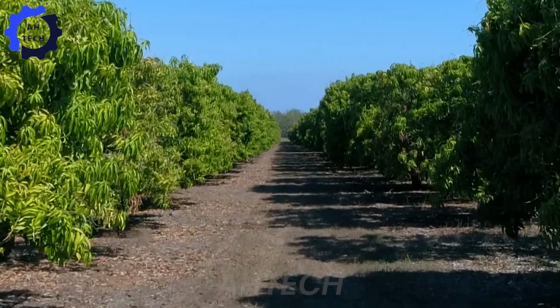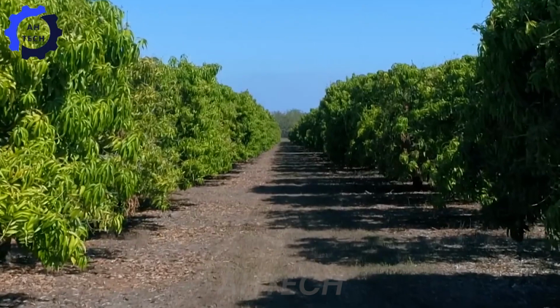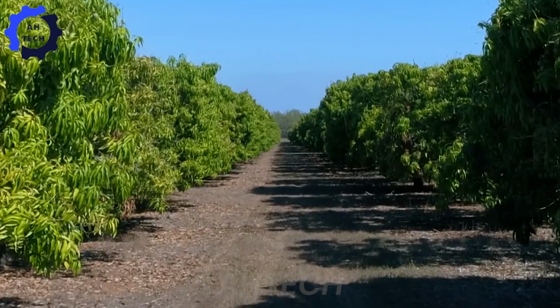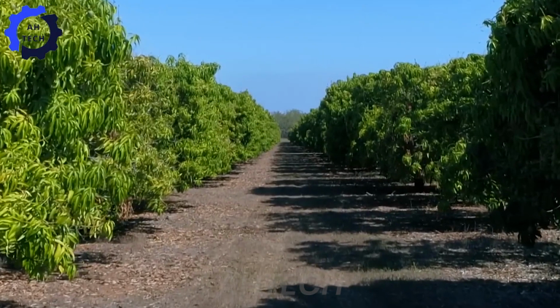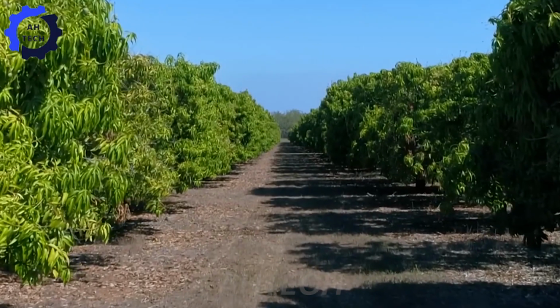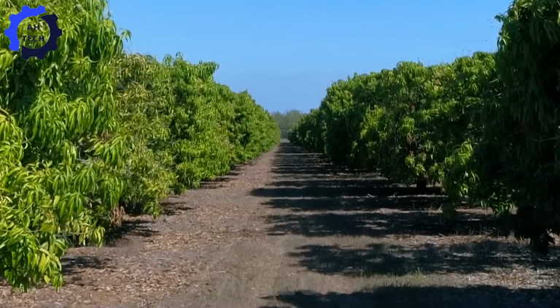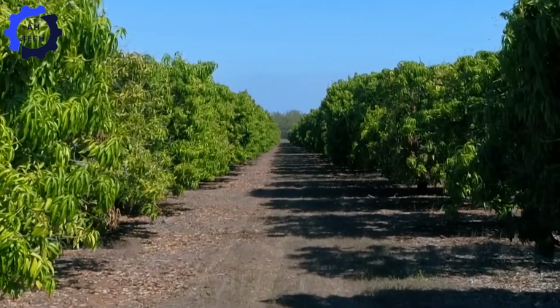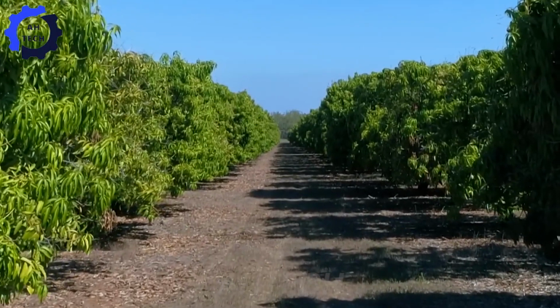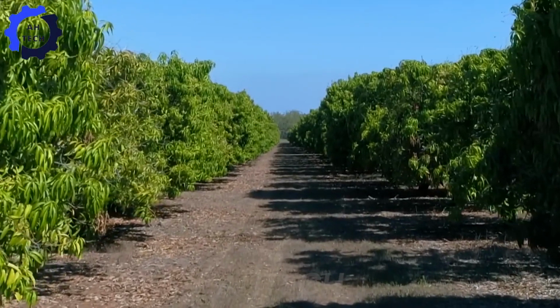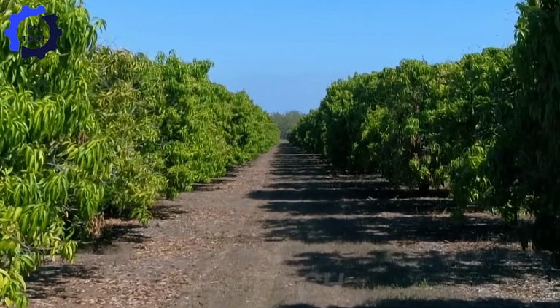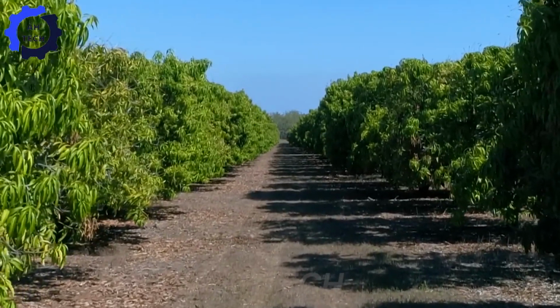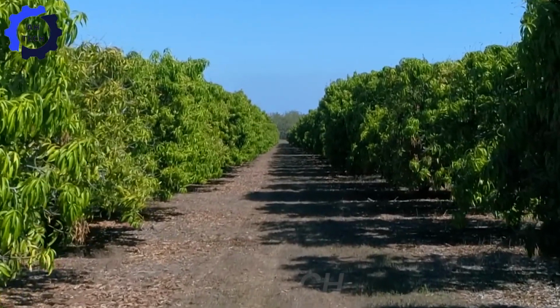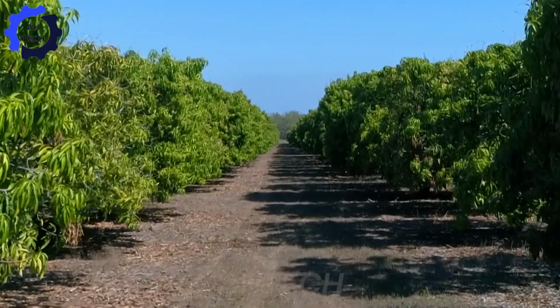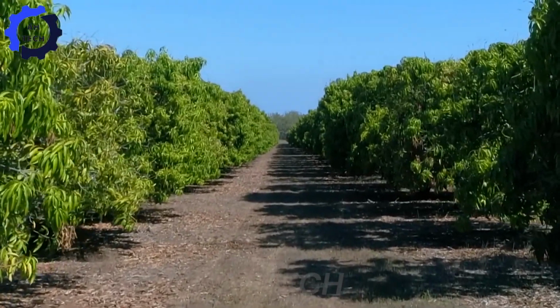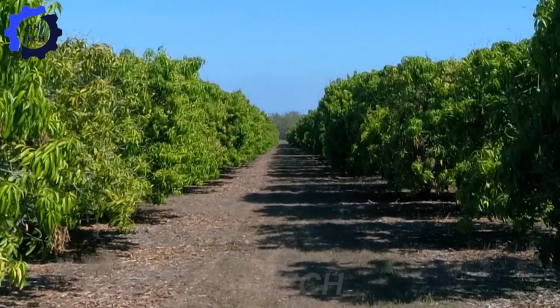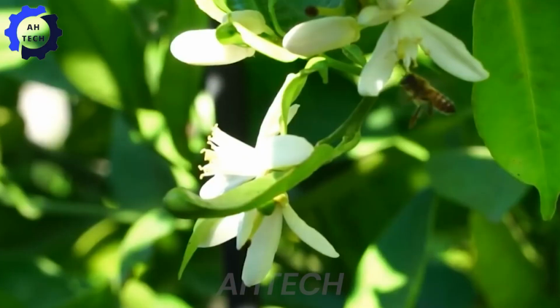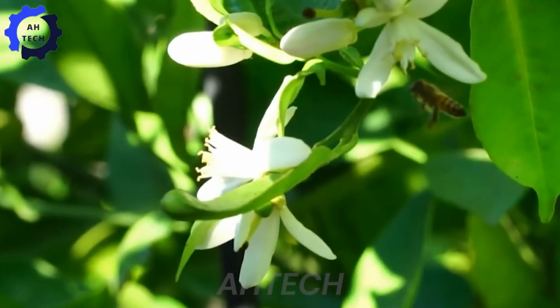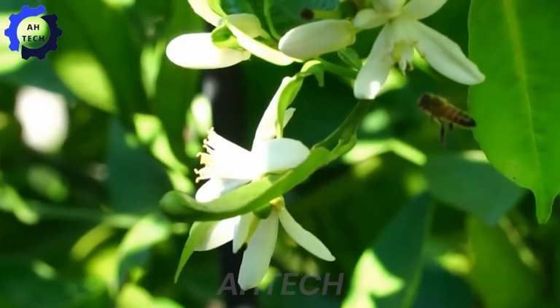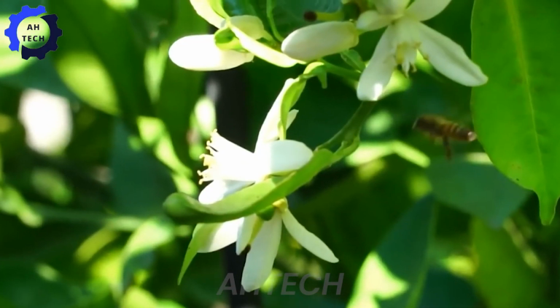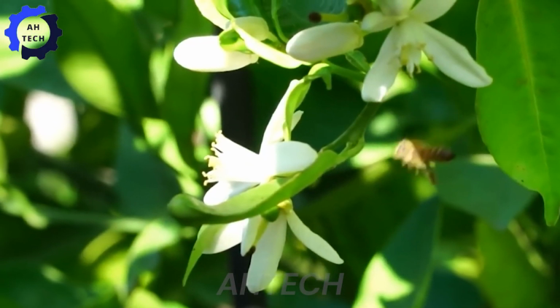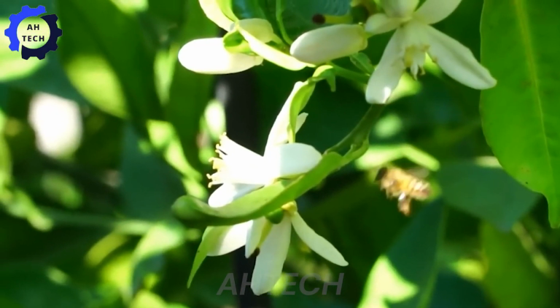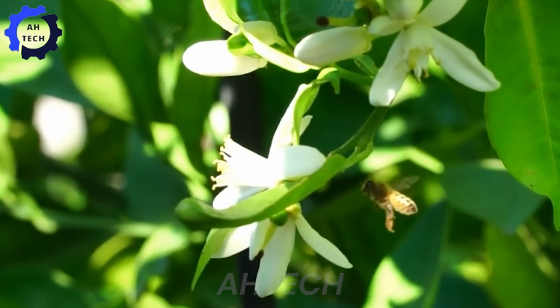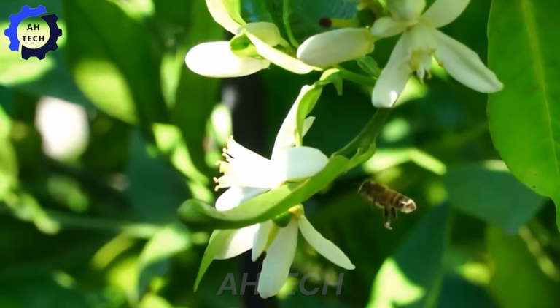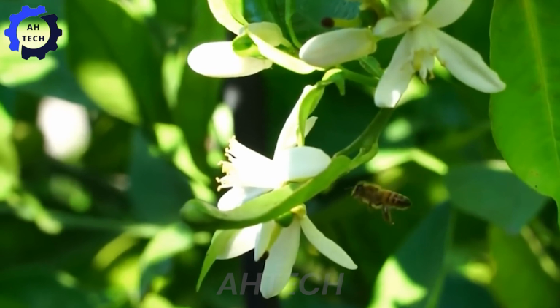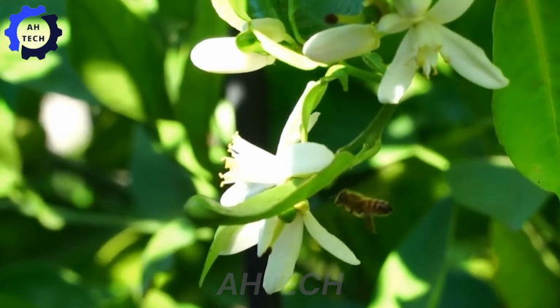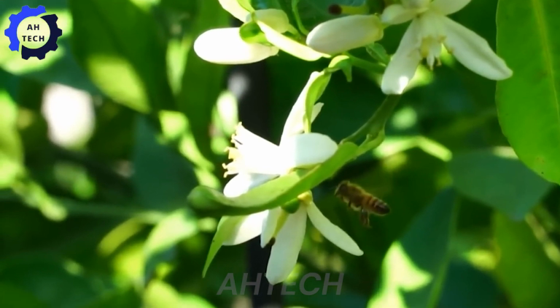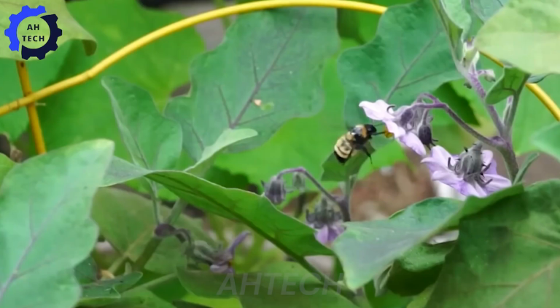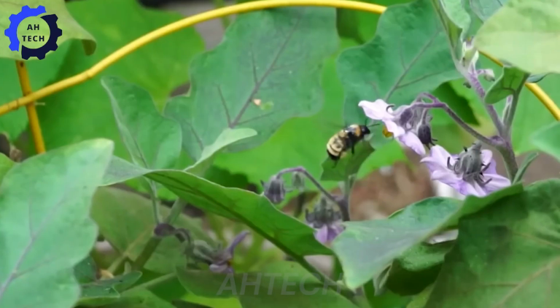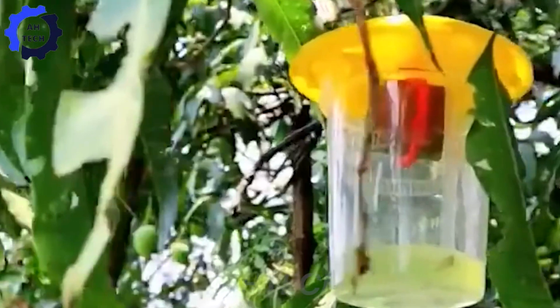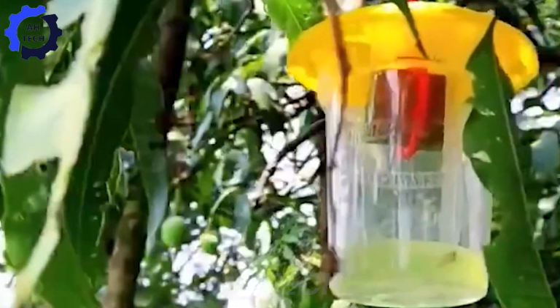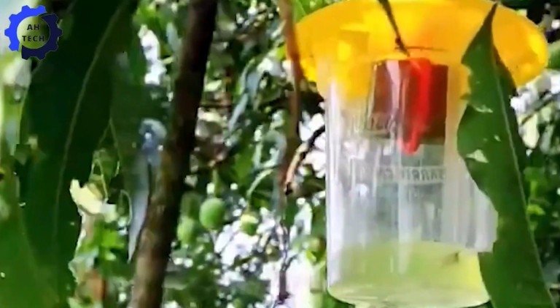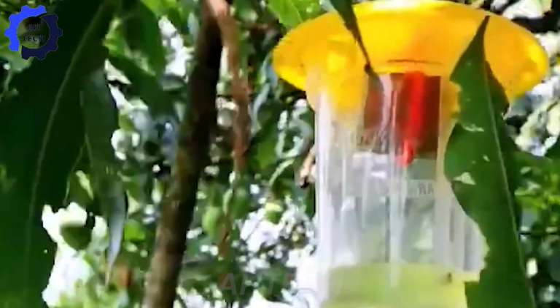When the flowering season arrives, the trees bloom white flowers that attract pollinating insects.